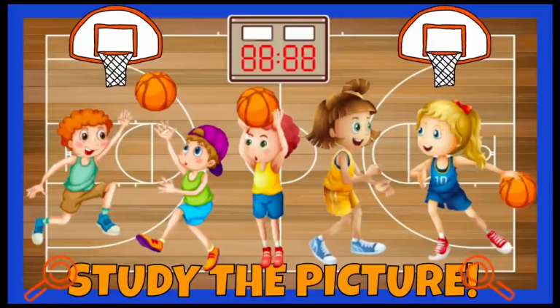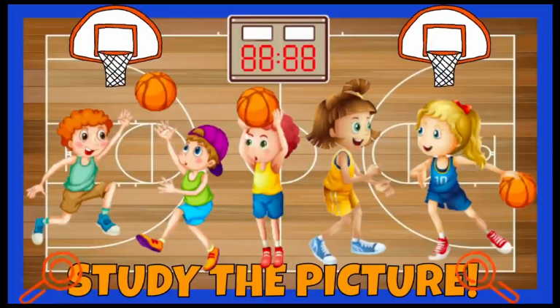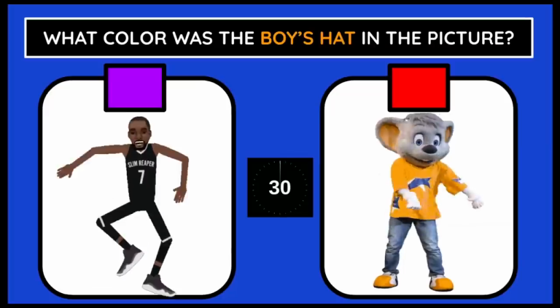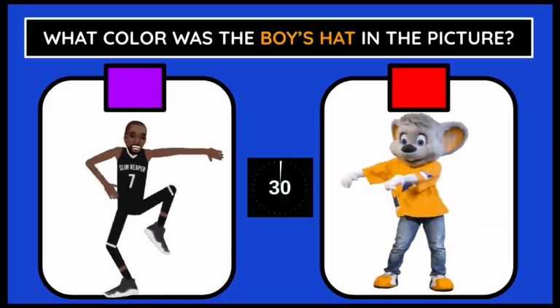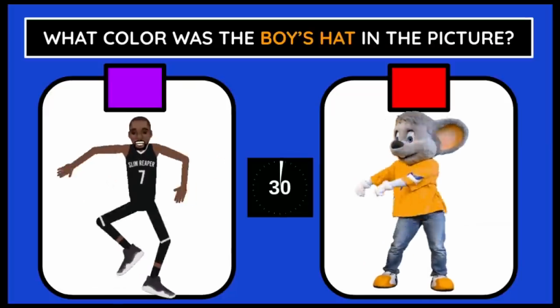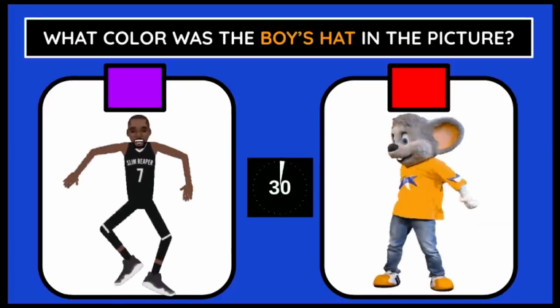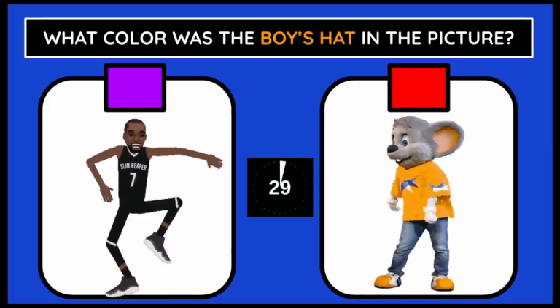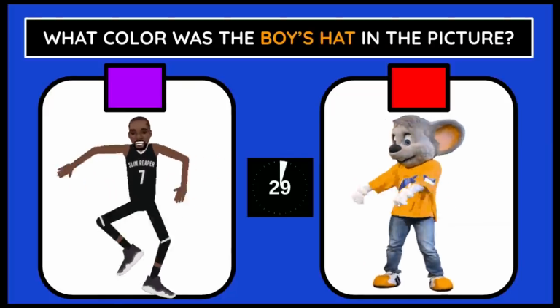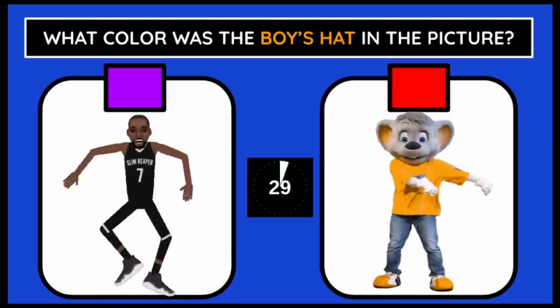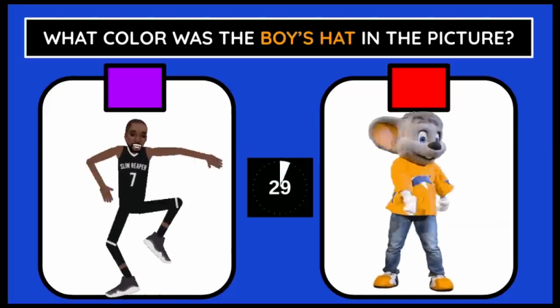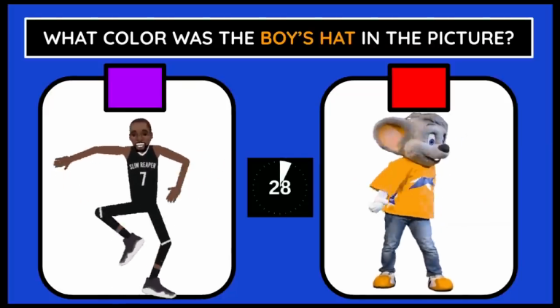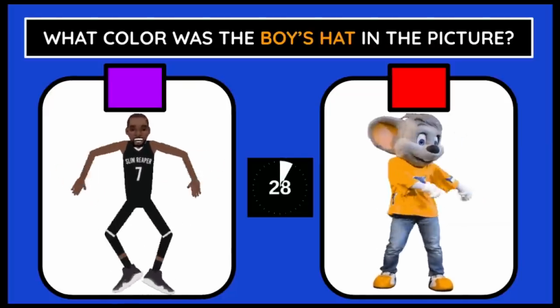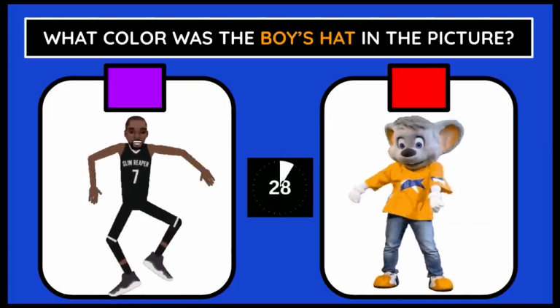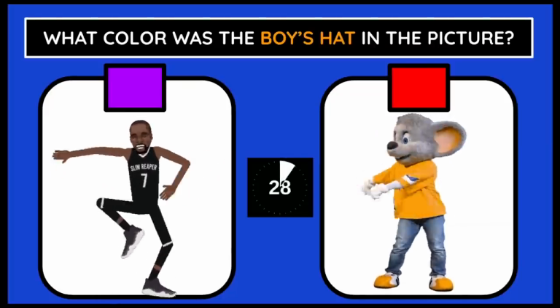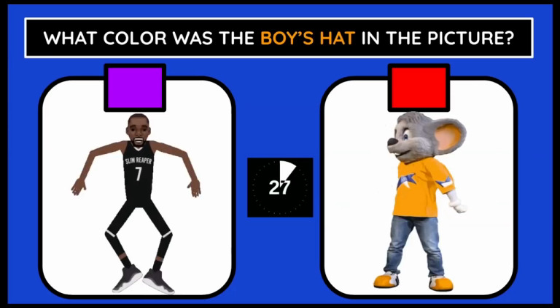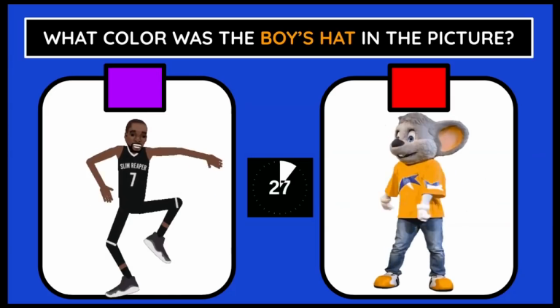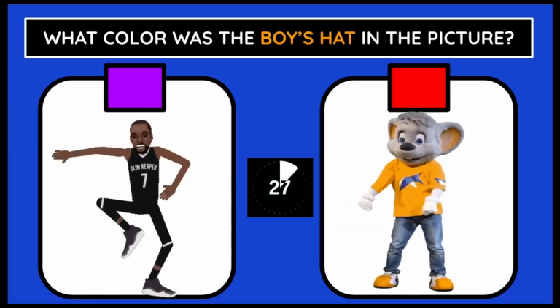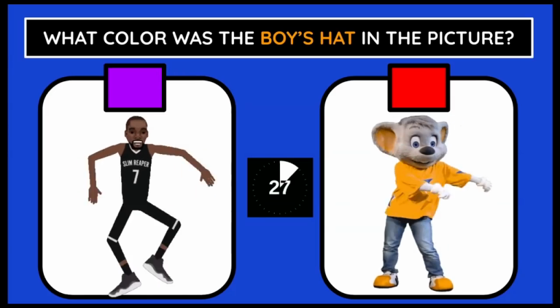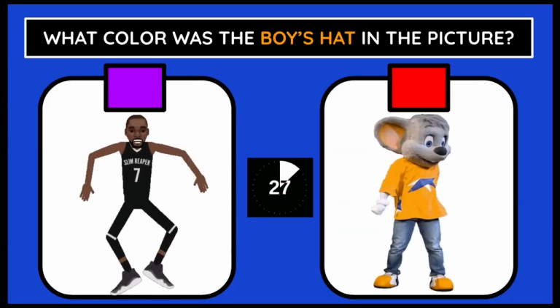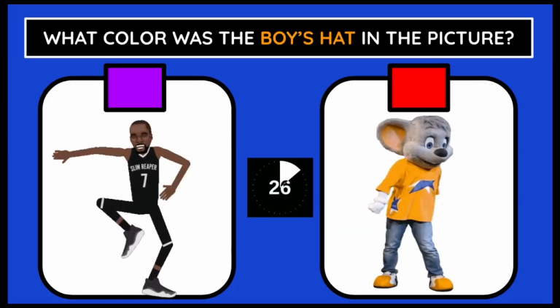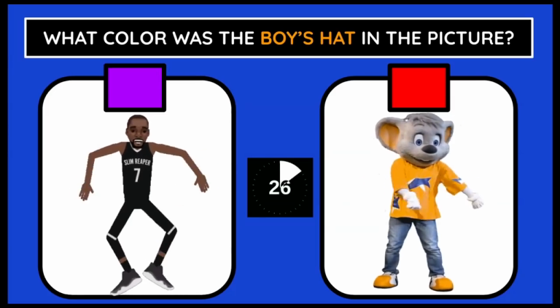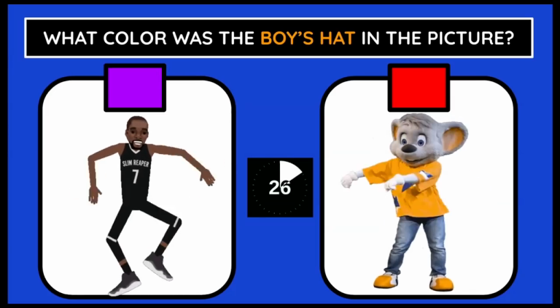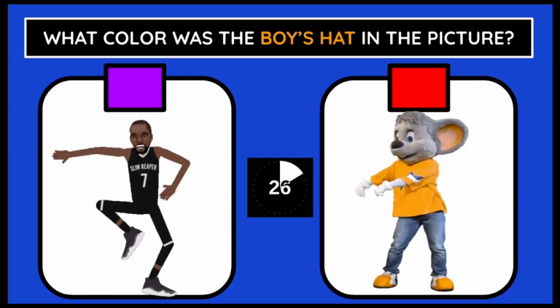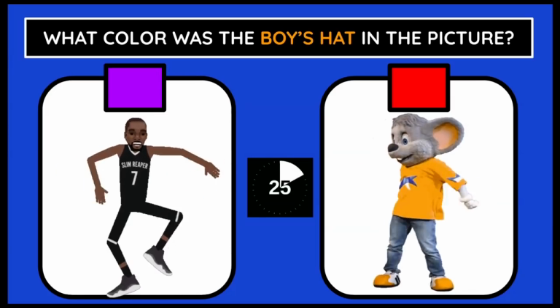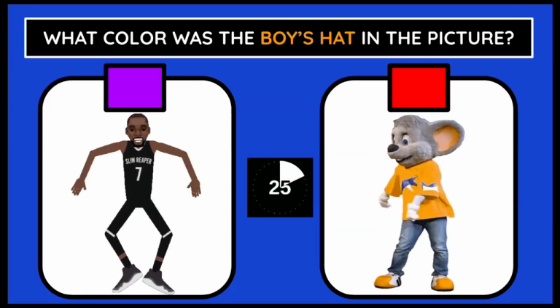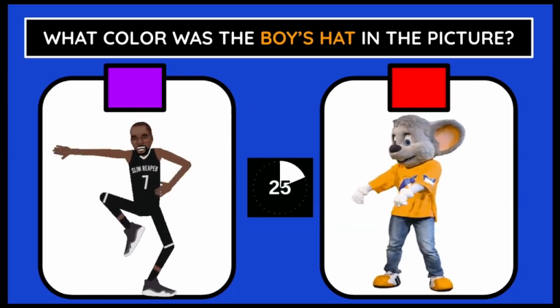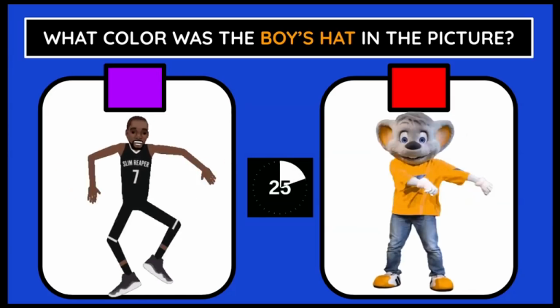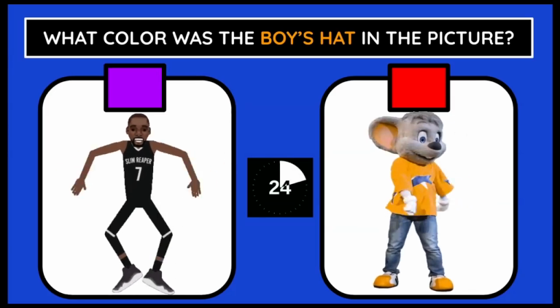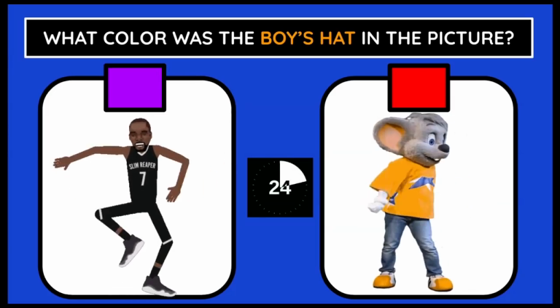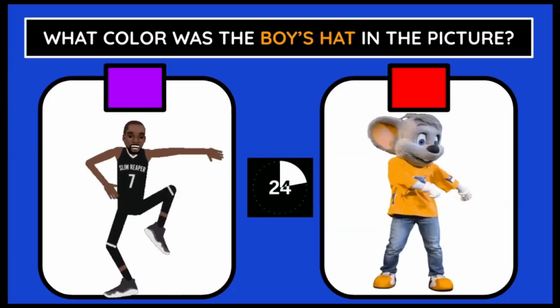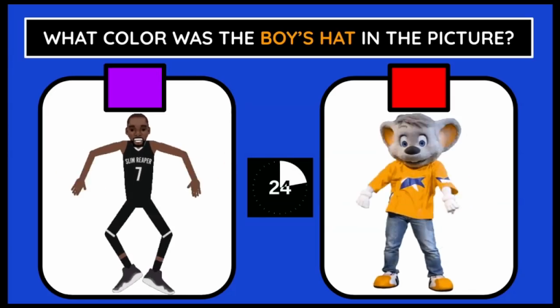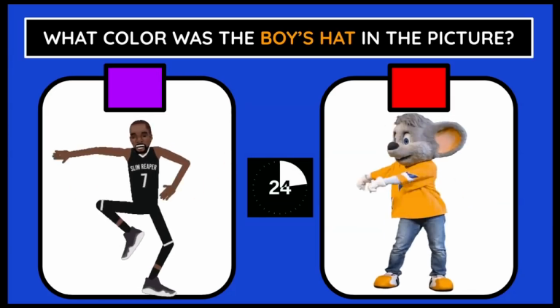What color was the boy's hat in the picture? If you think it's purple, do best mates. Red, do the floss.